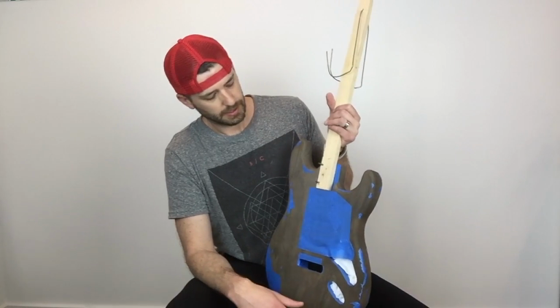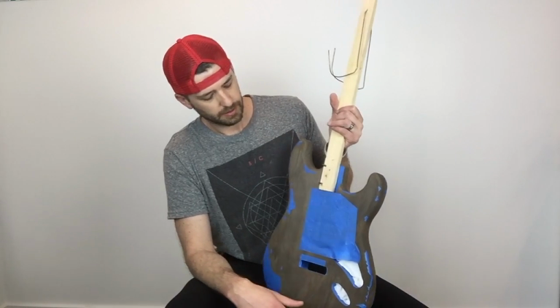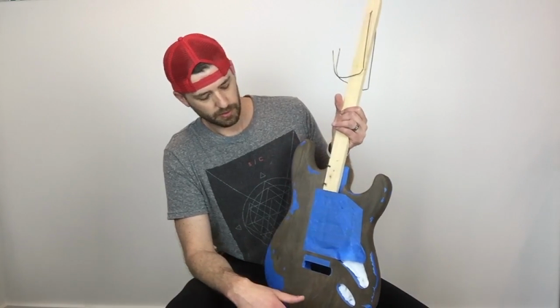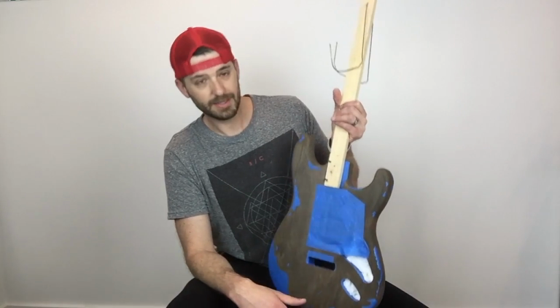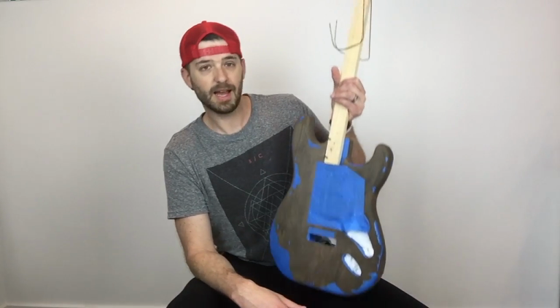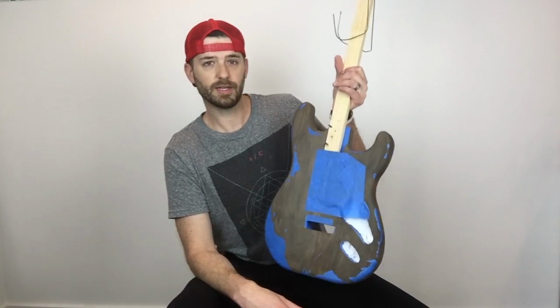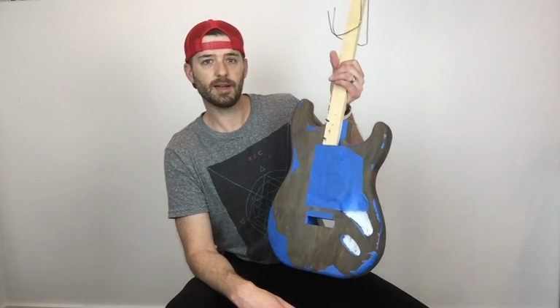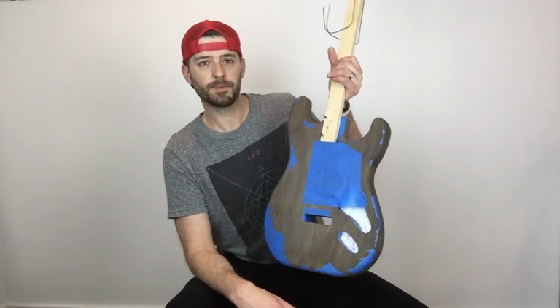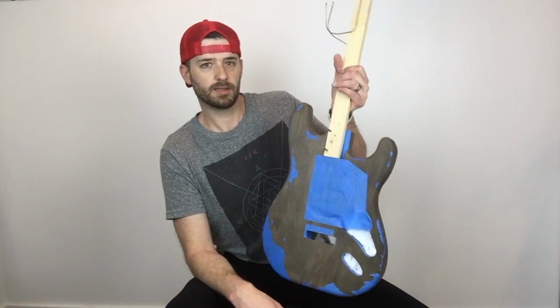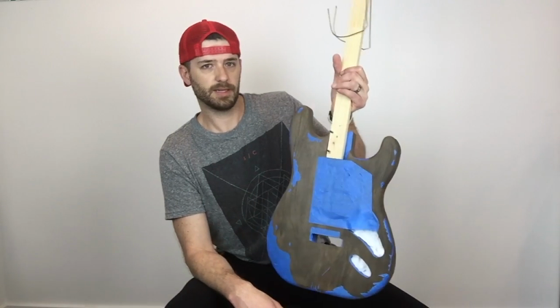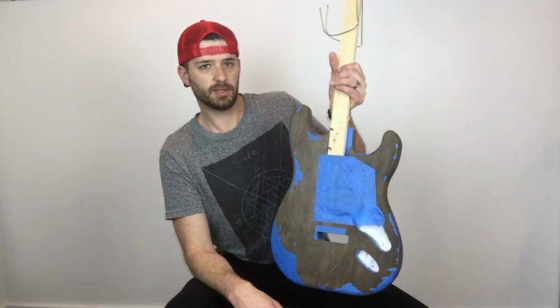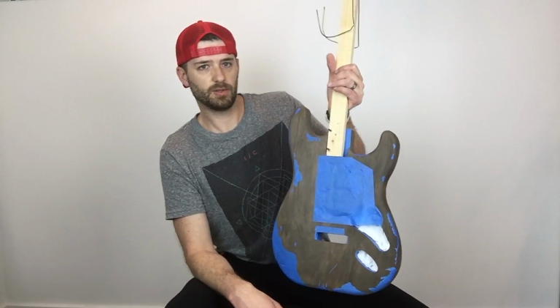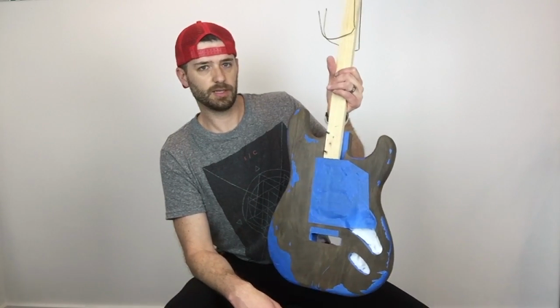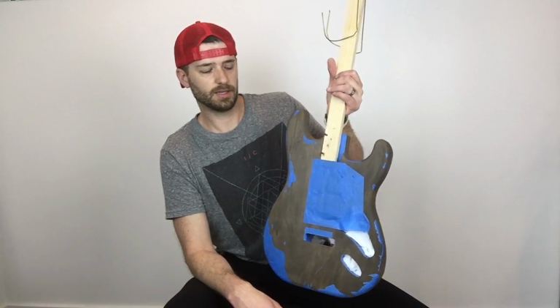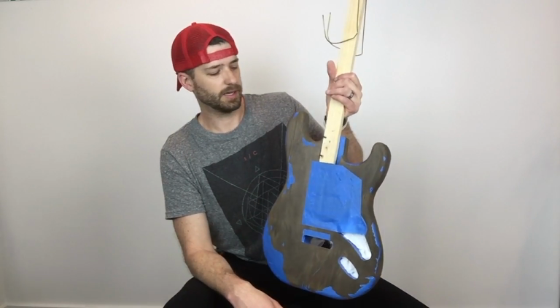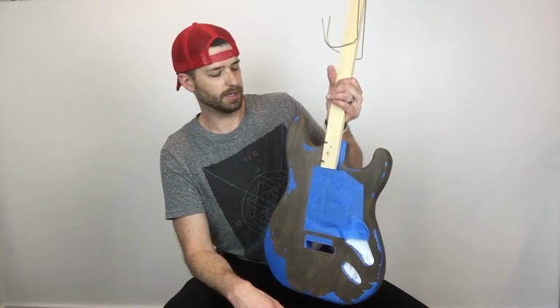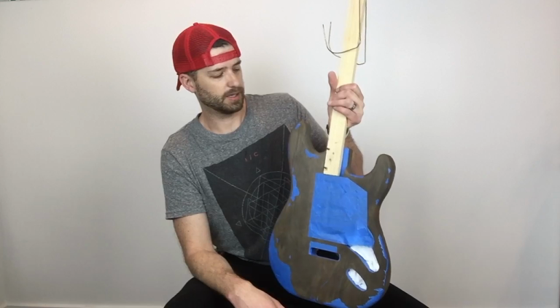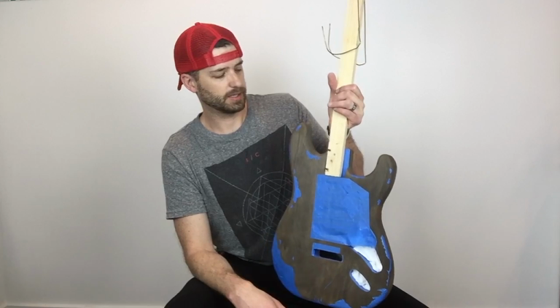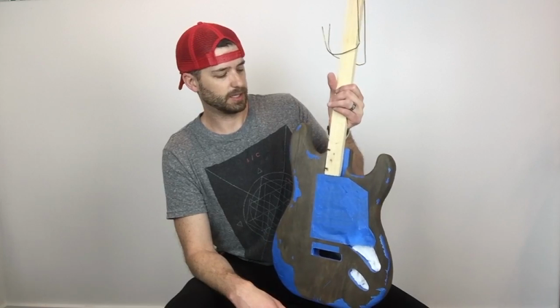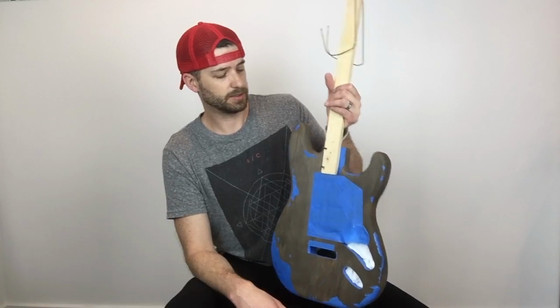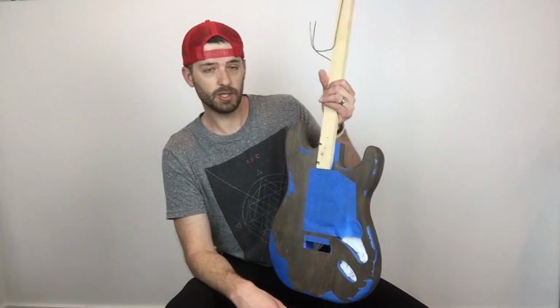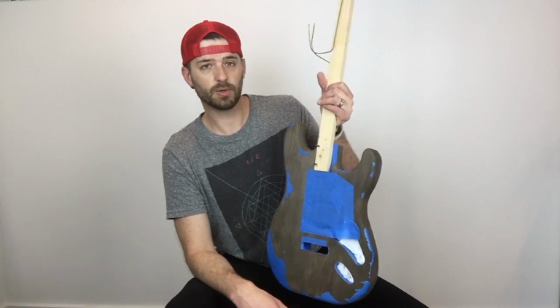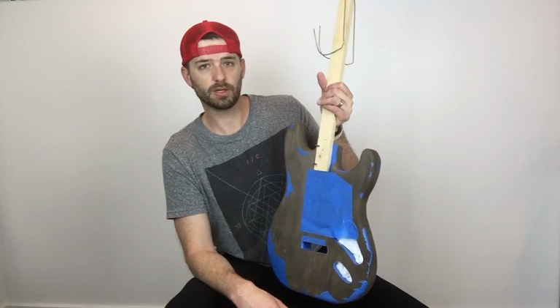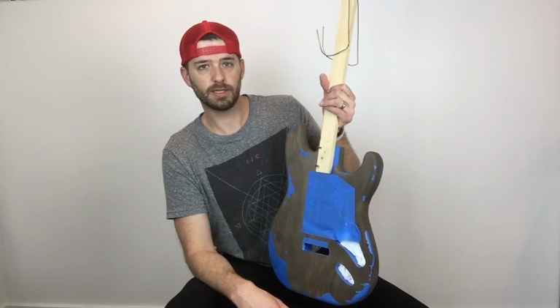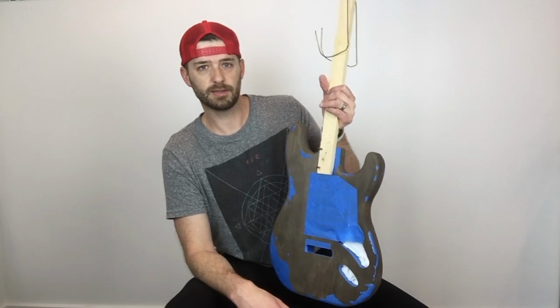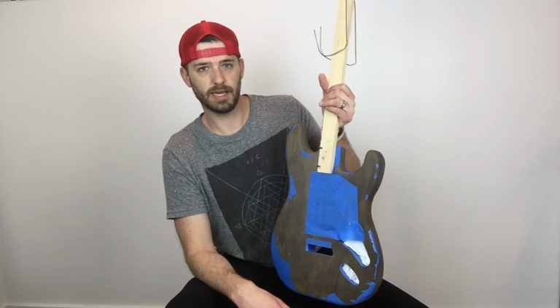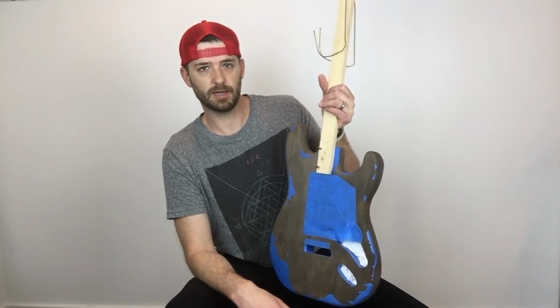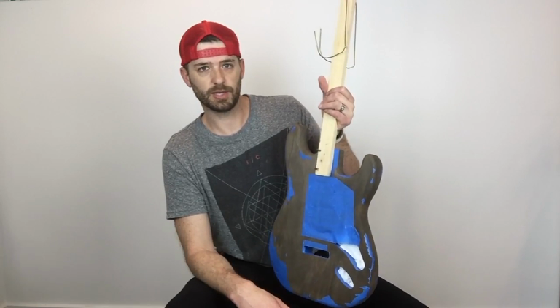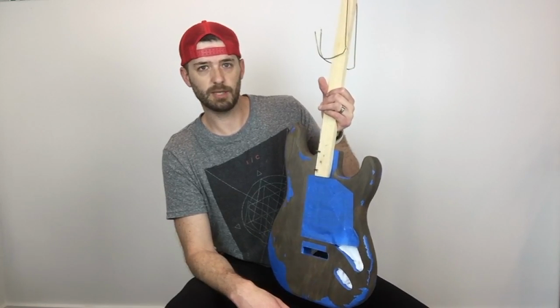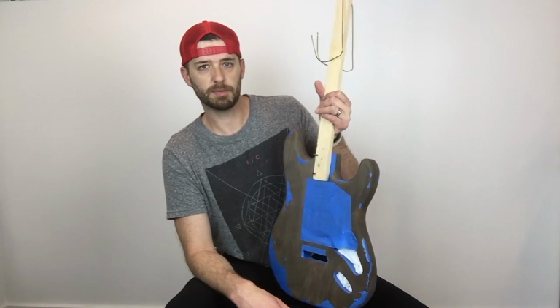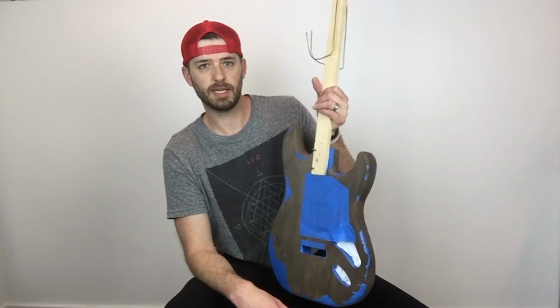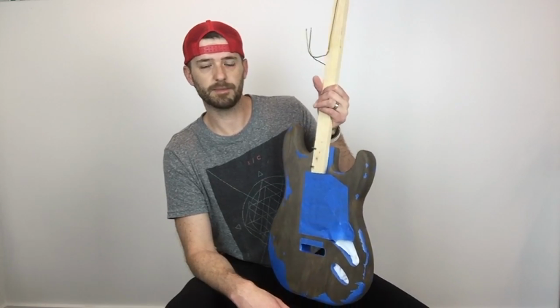So that's that for now. Stay tuned as I continue to work on this, and I'll try to keep you up to date.